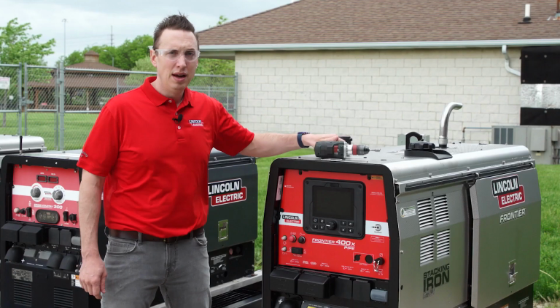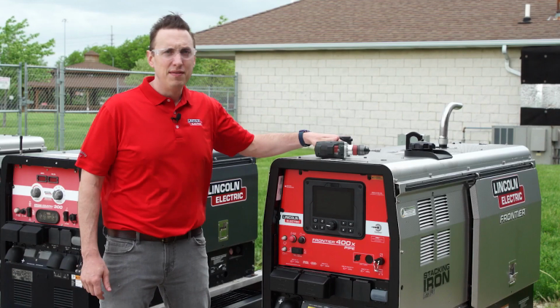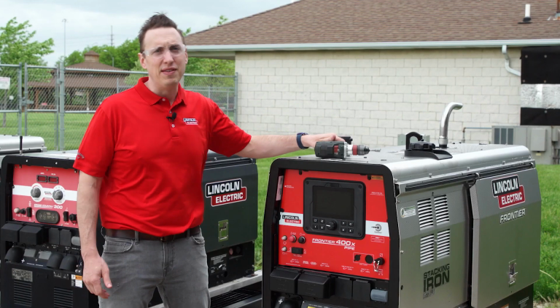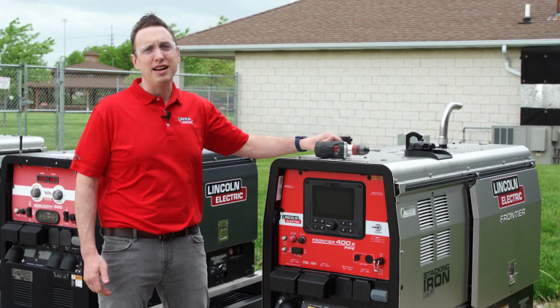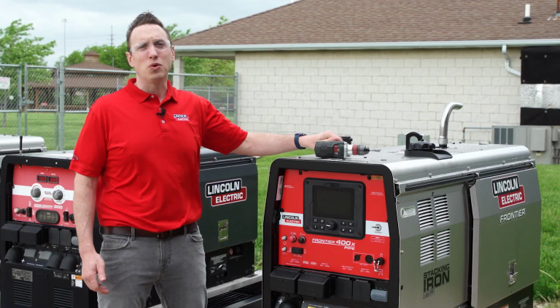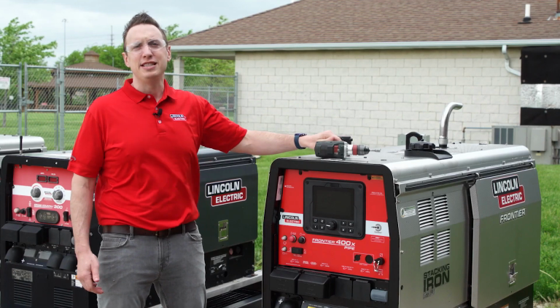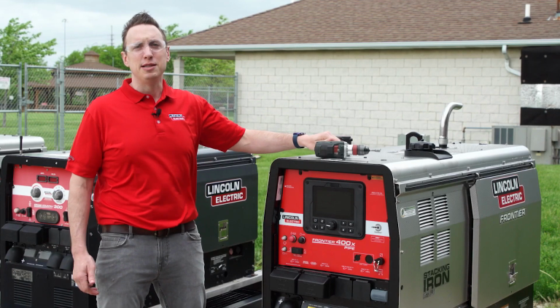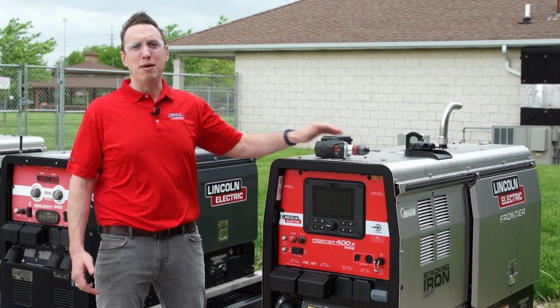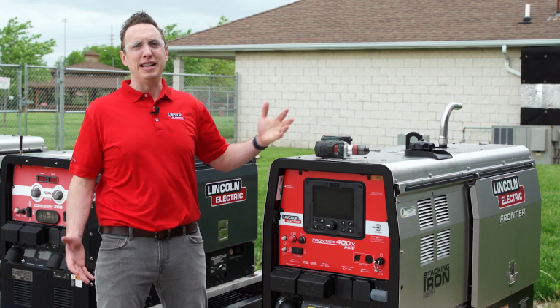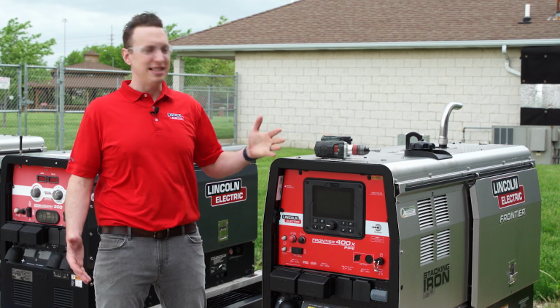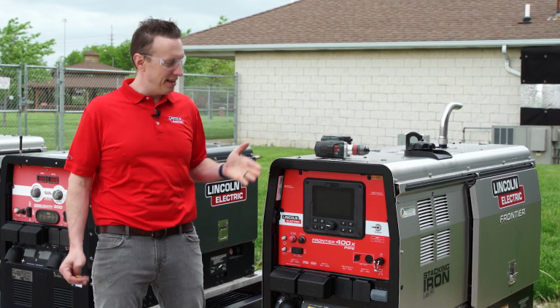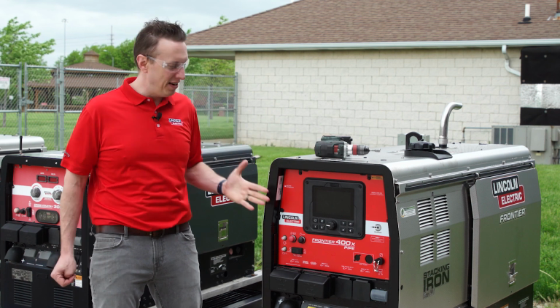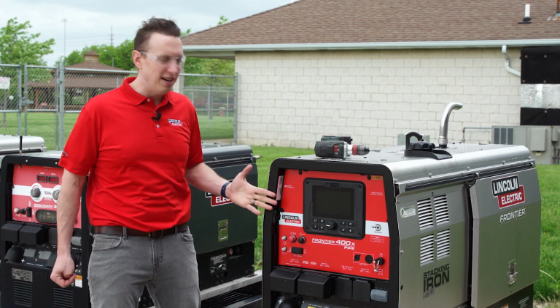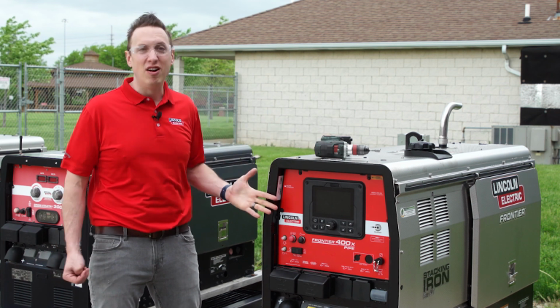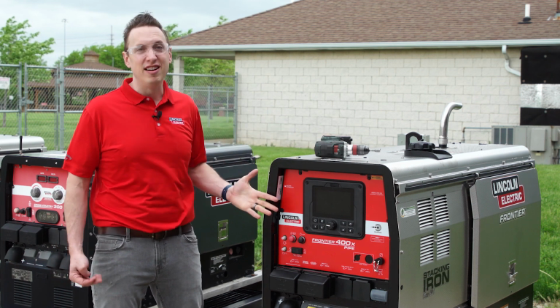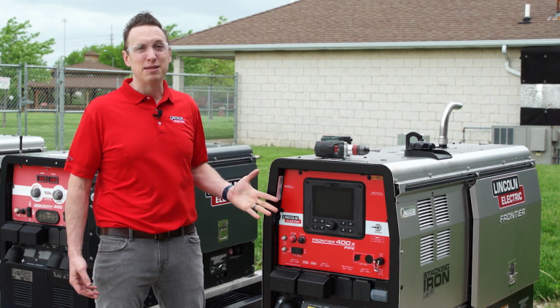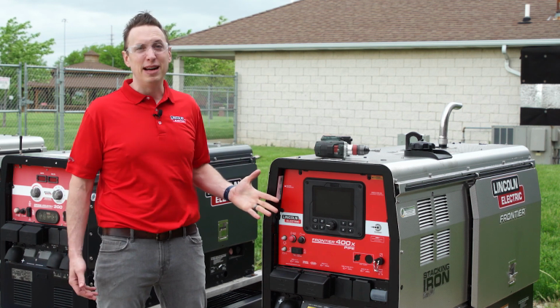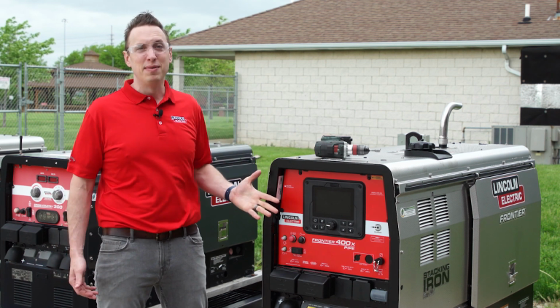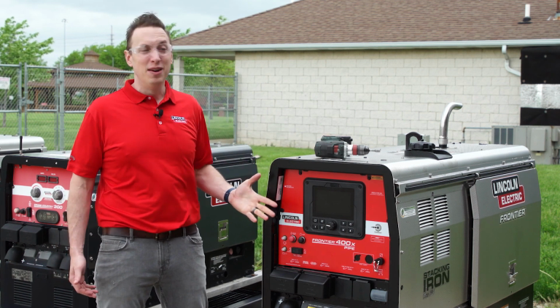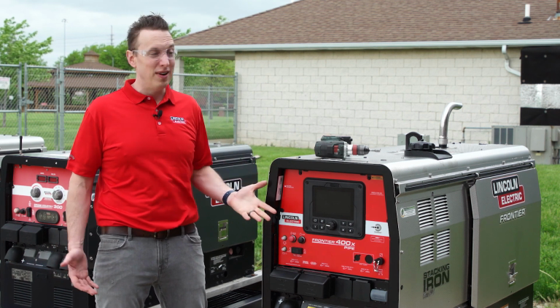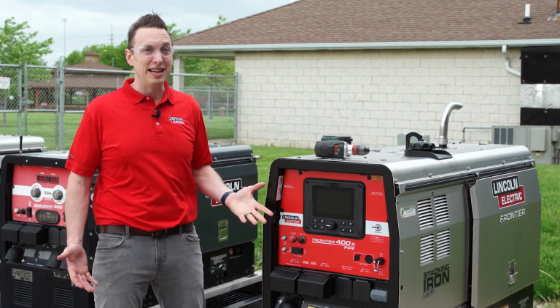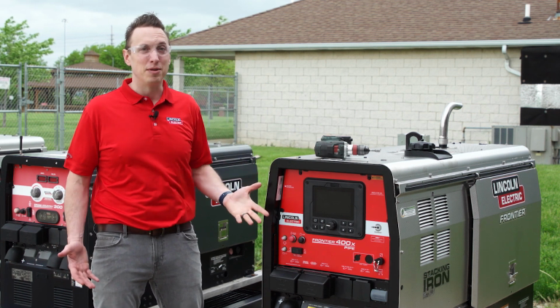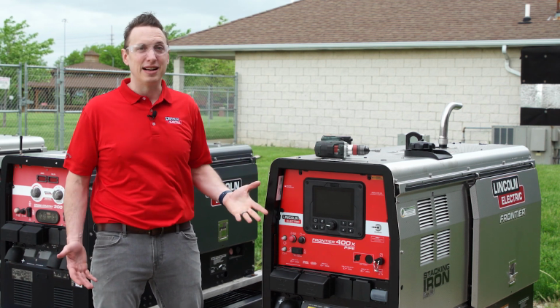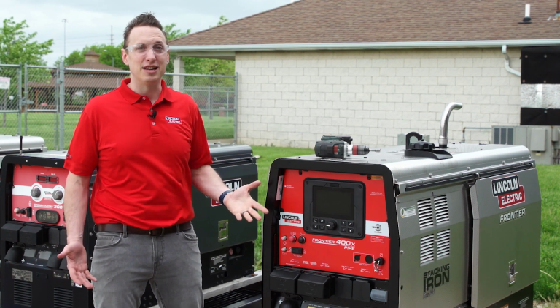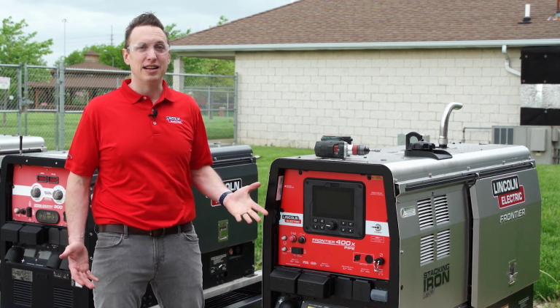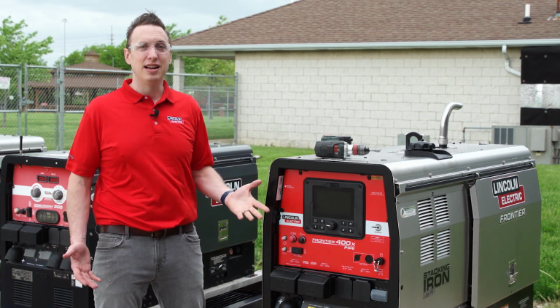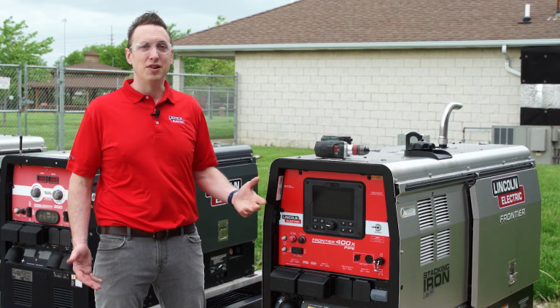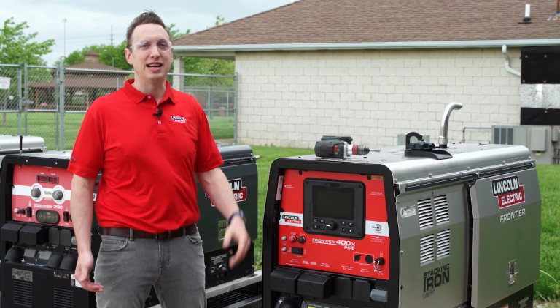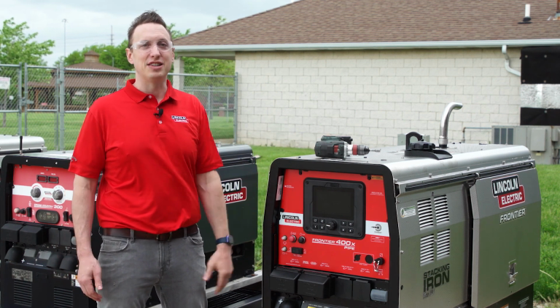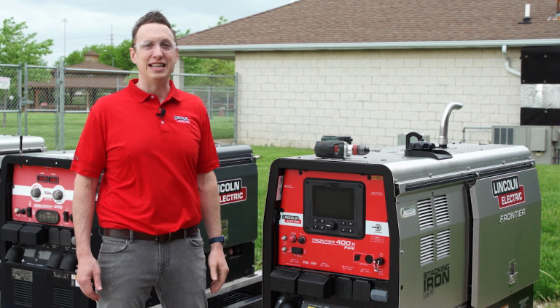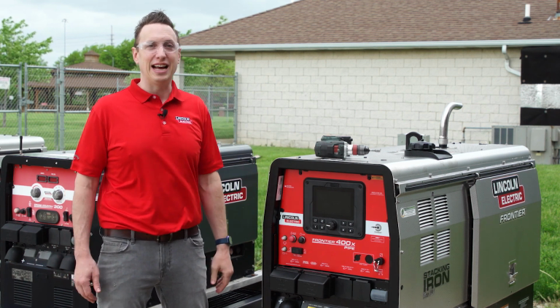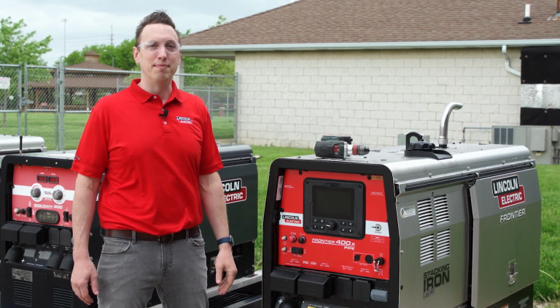If you have any other questions about maintenance on the Frontier 400X pipe, or anything else from Lincoln Electric, go to LincolnElectric.com.